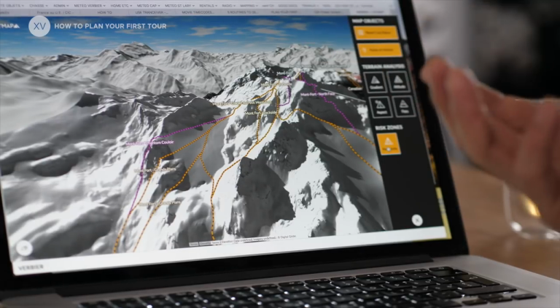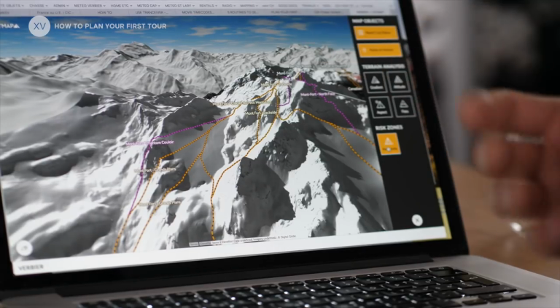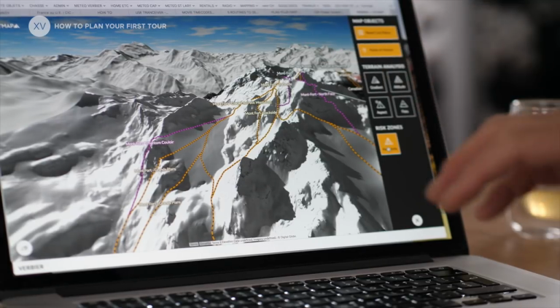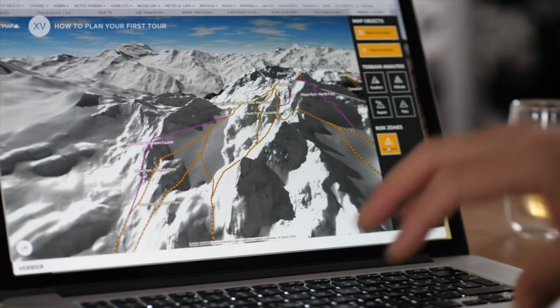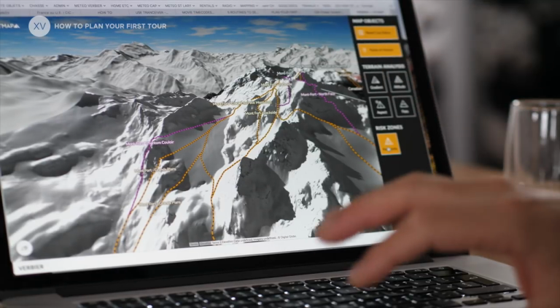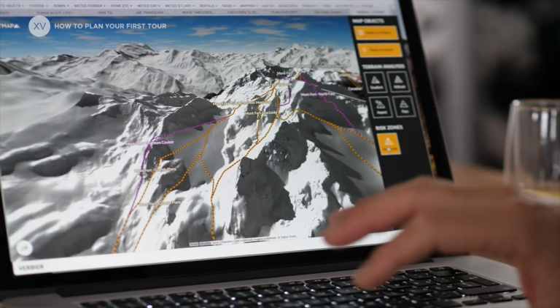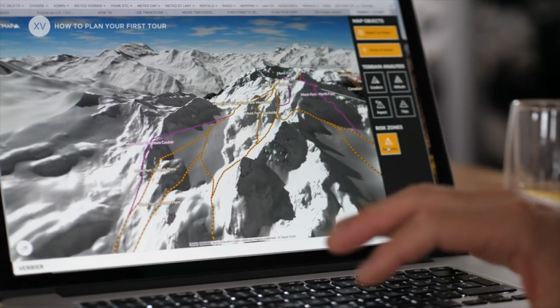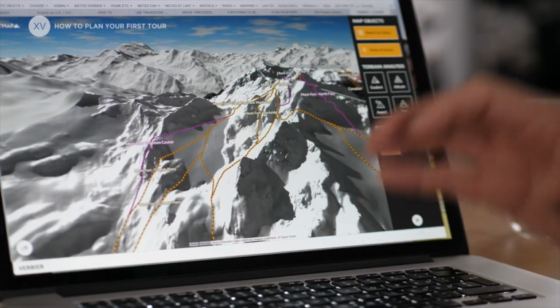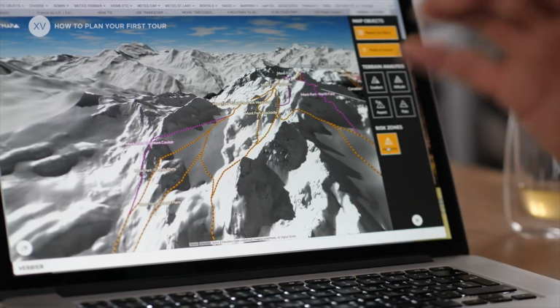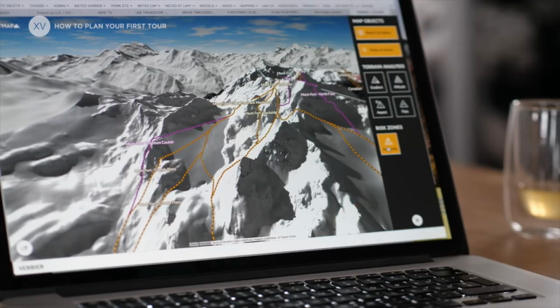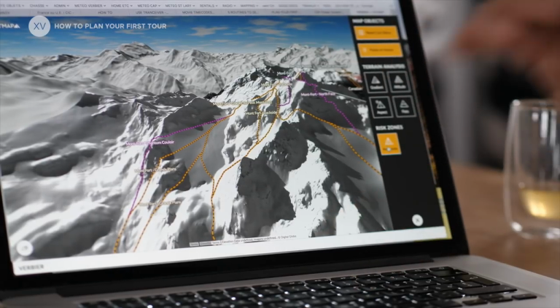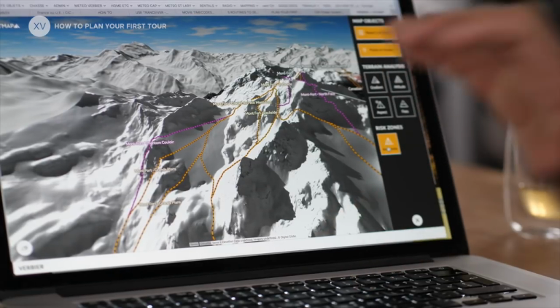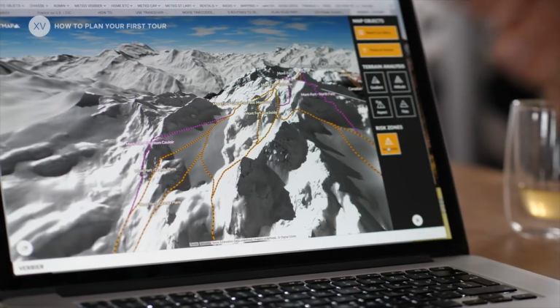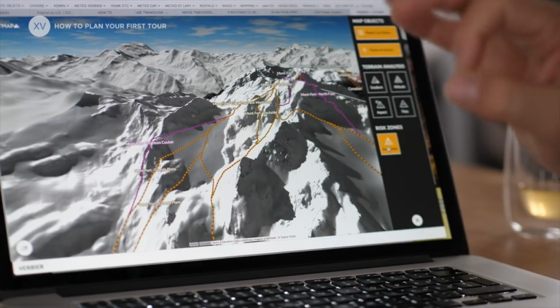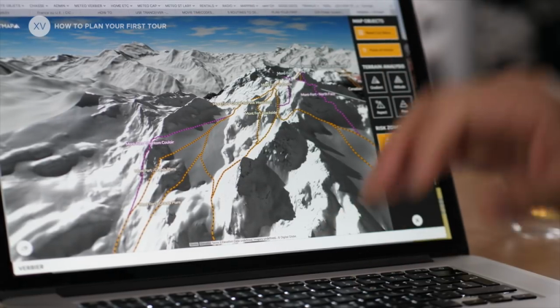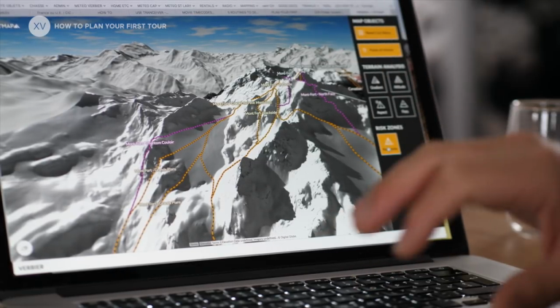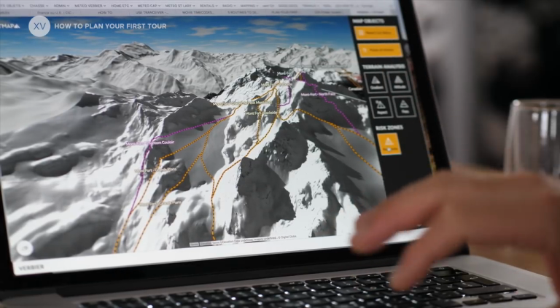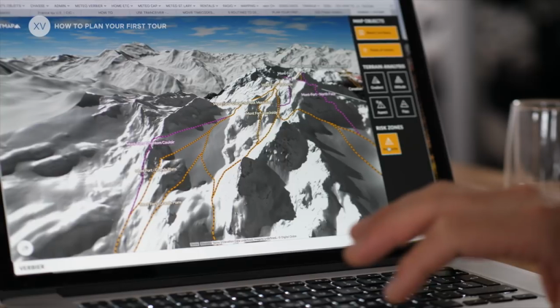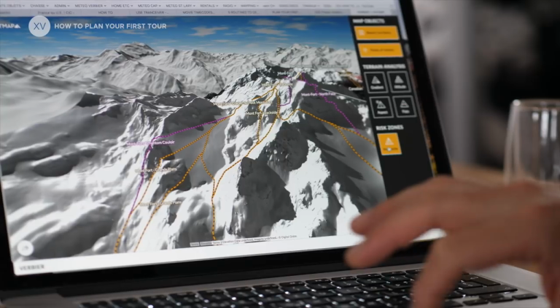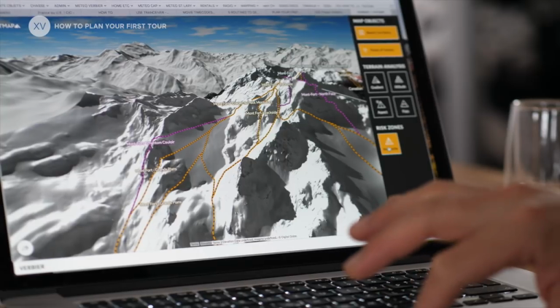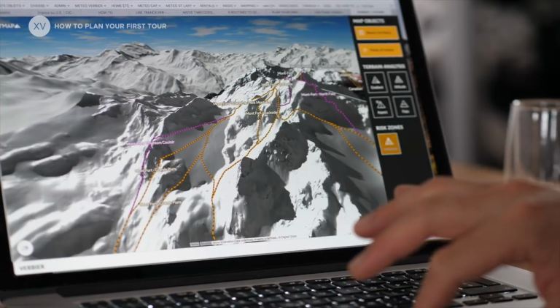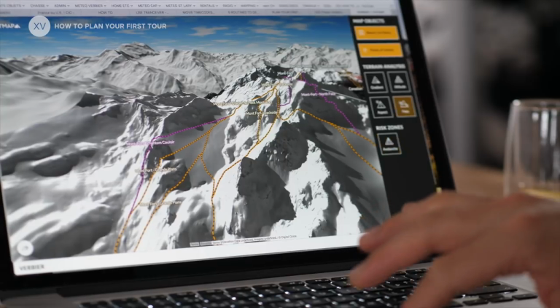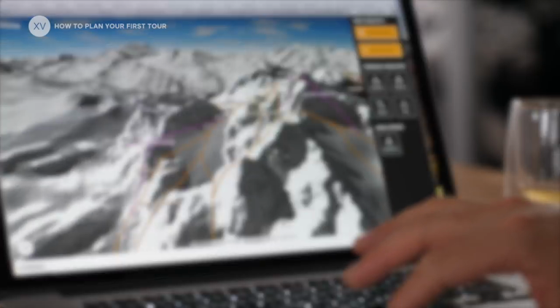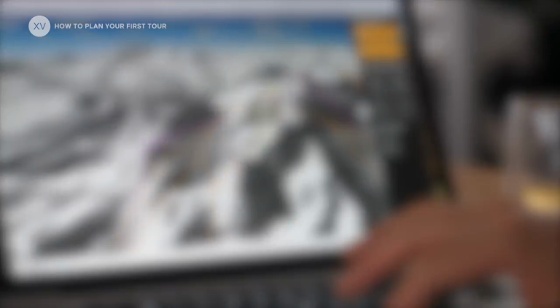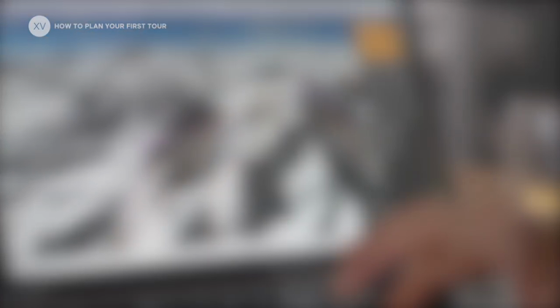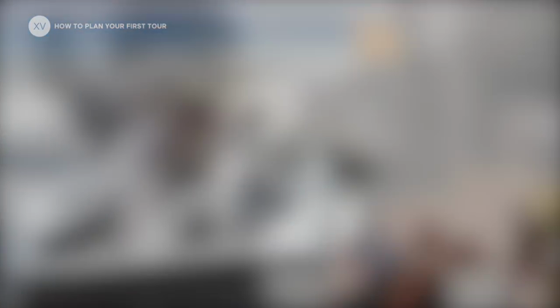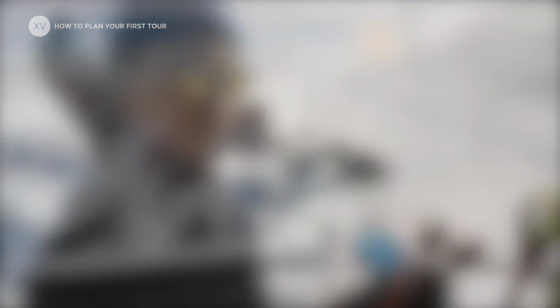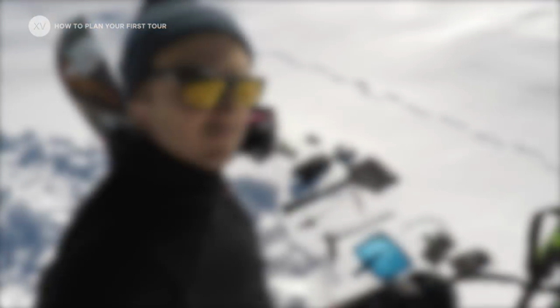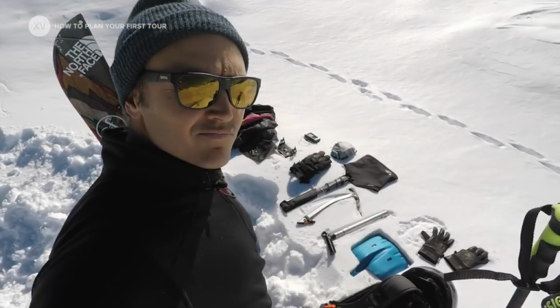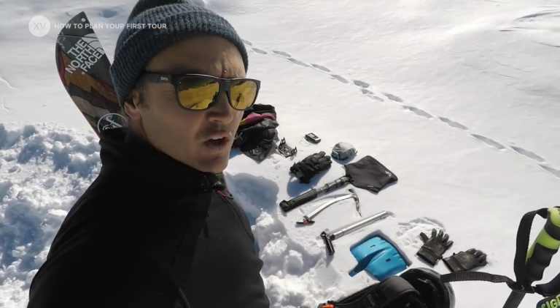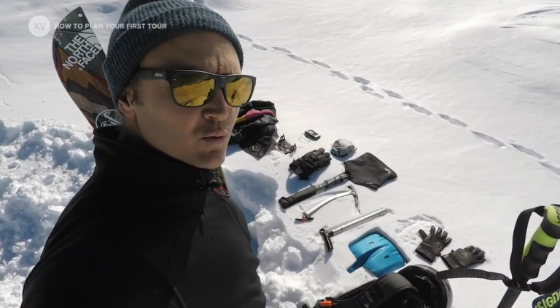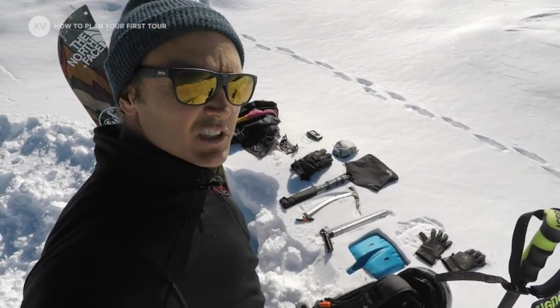Today we're going to do a mix of lift and tour, so there's going to be a lot of riding and a little bit of touring, which in my mind is perfect for a first tour.